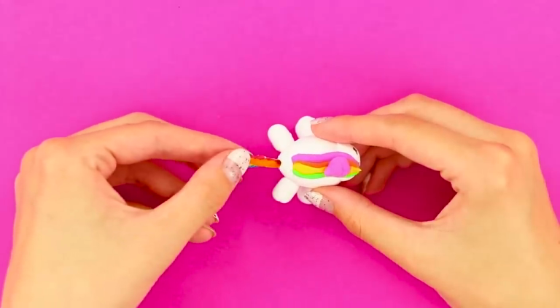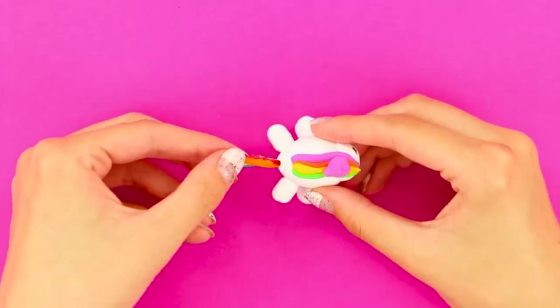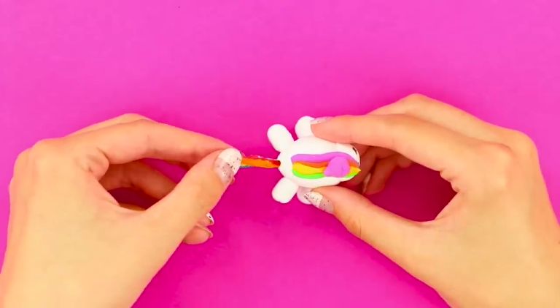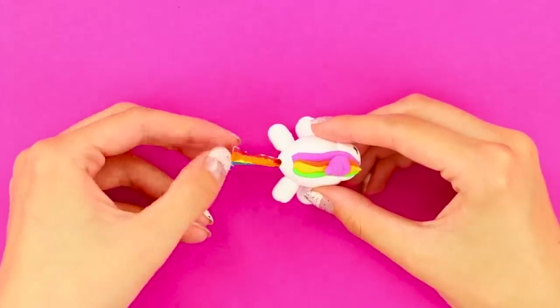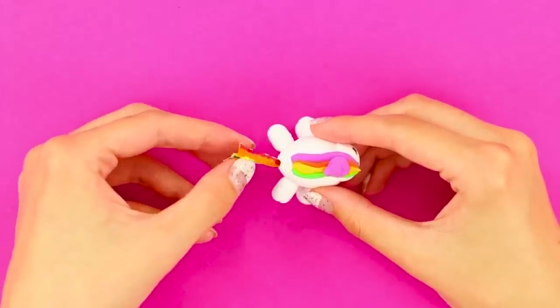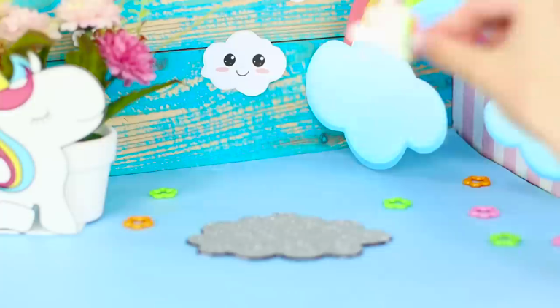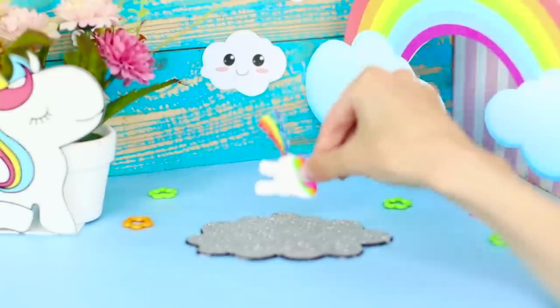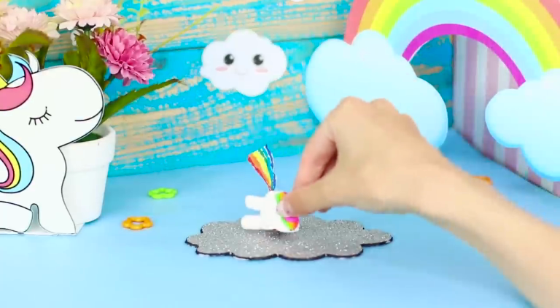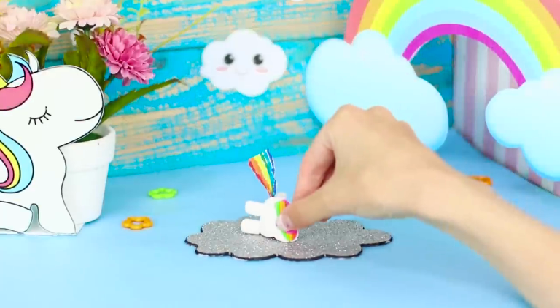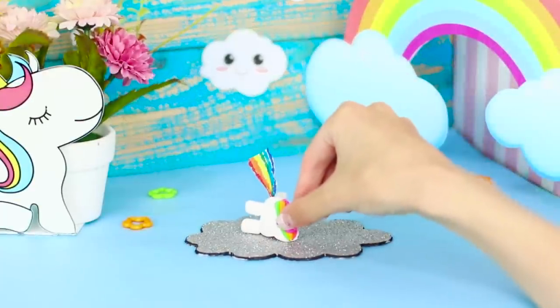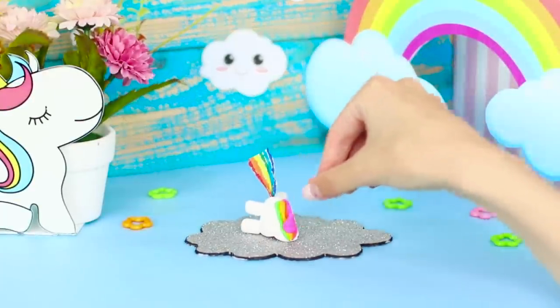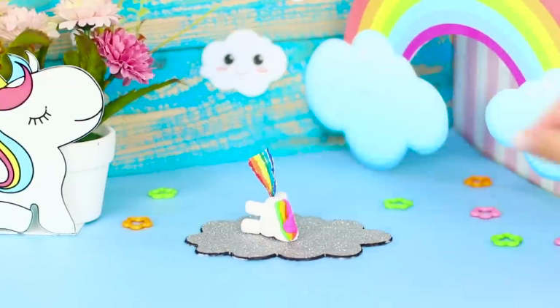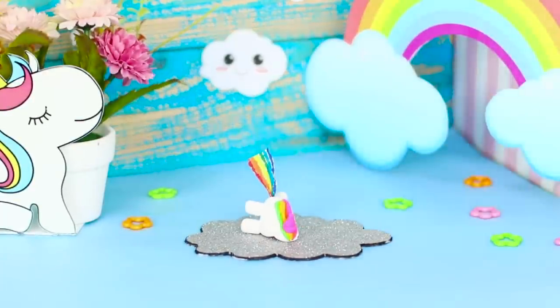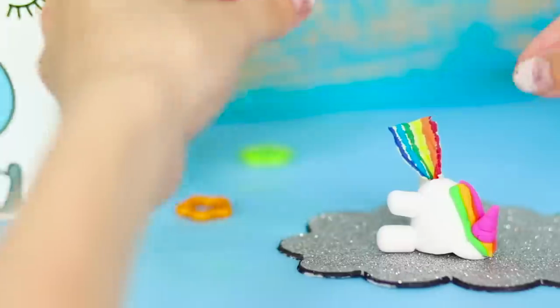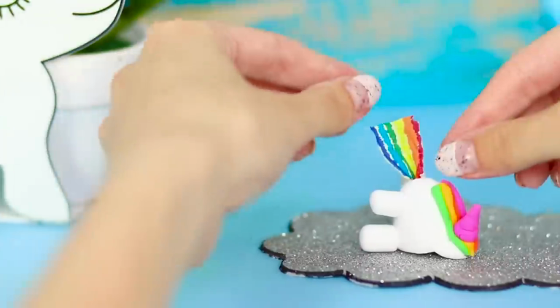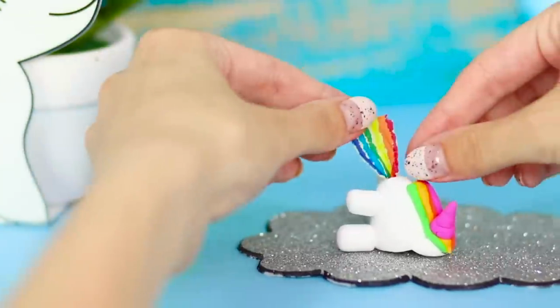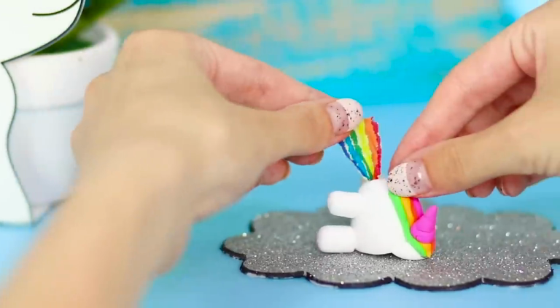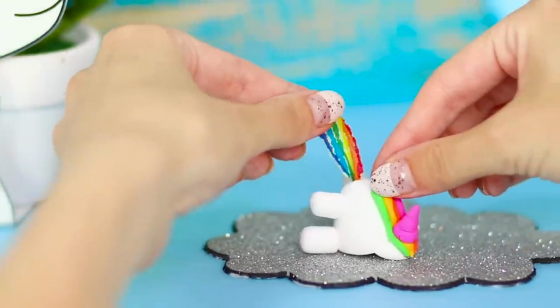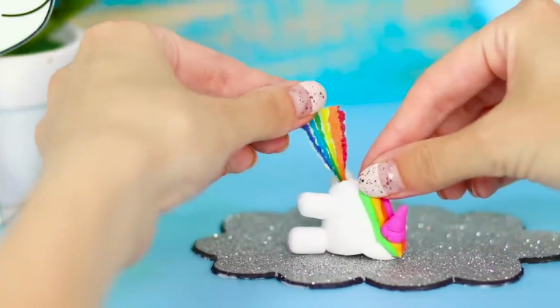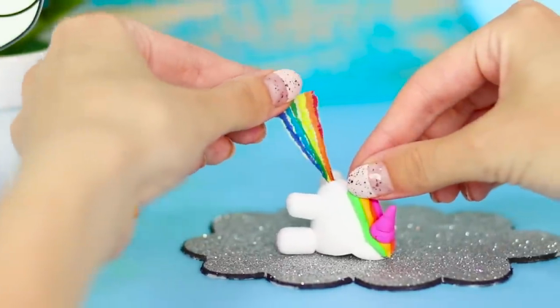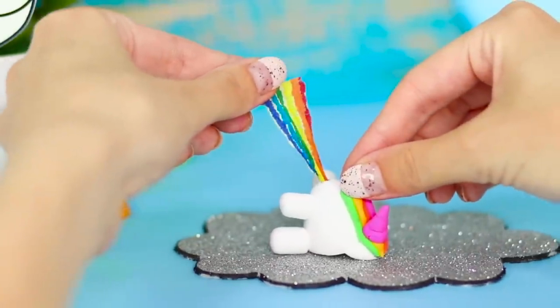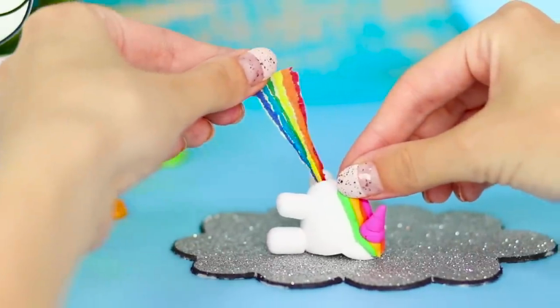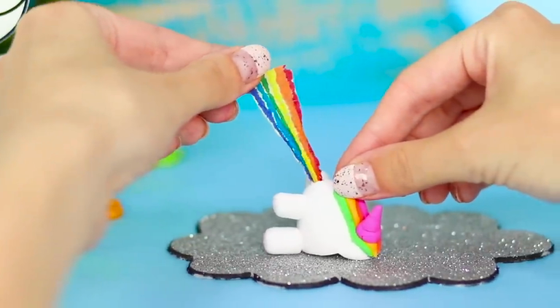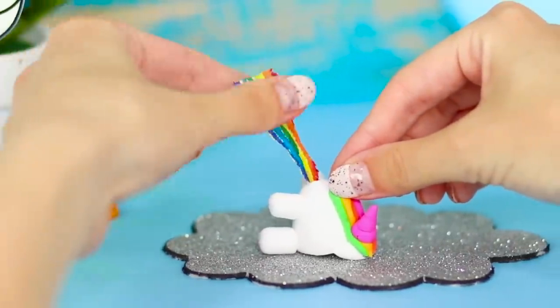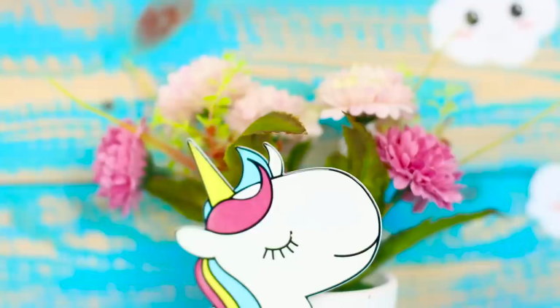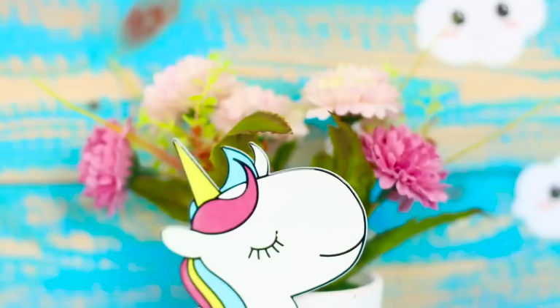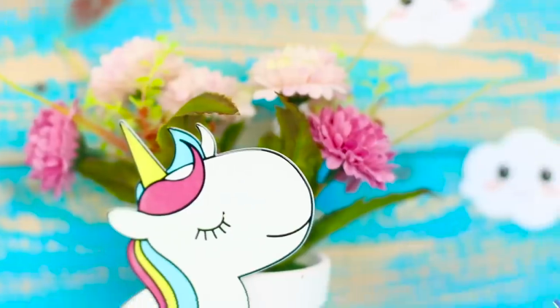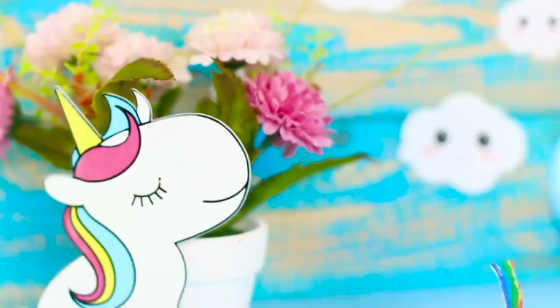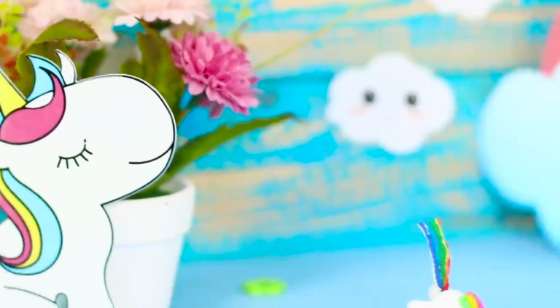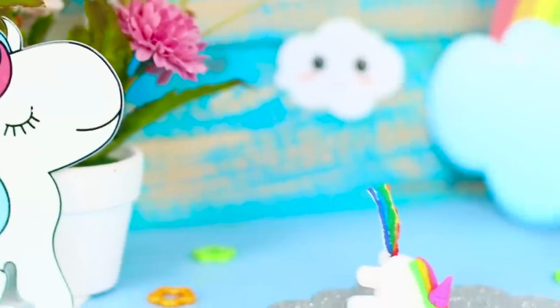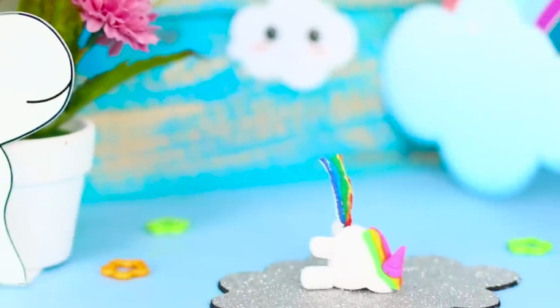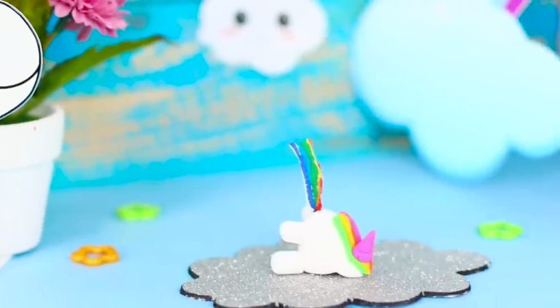Do you have a napkin? Here! Please! Take it! From my unicorn! Magic!